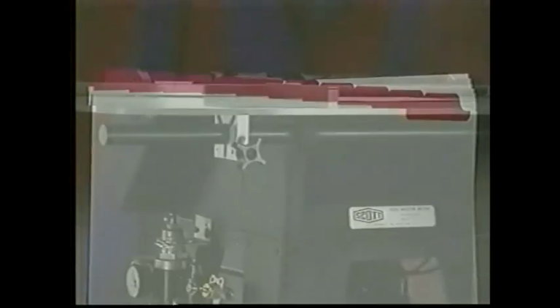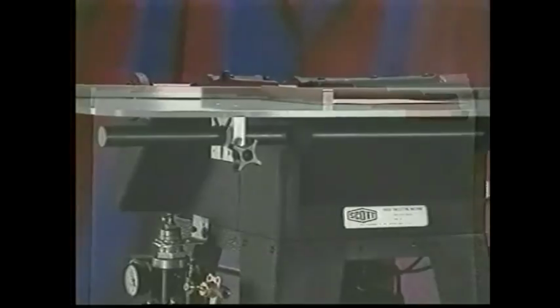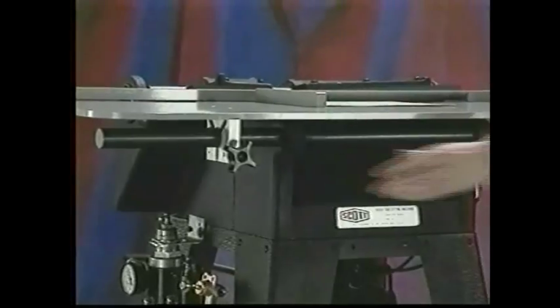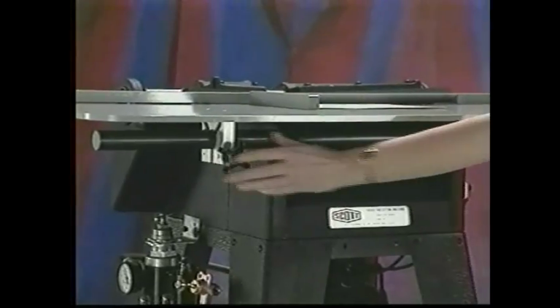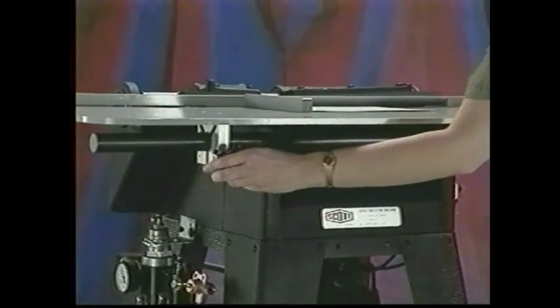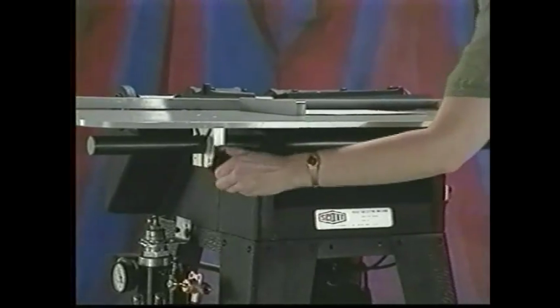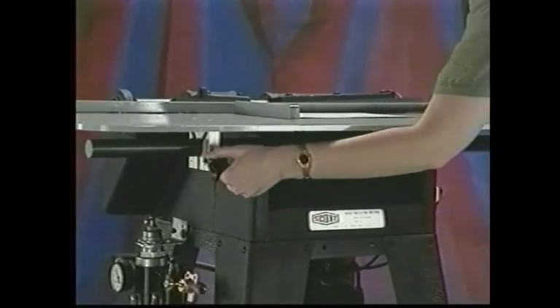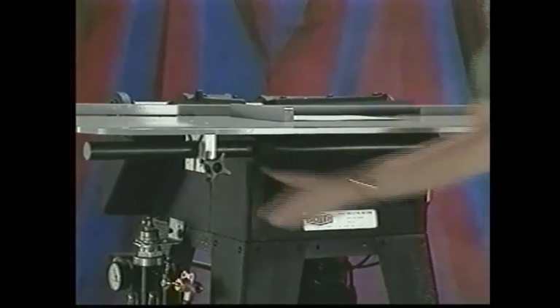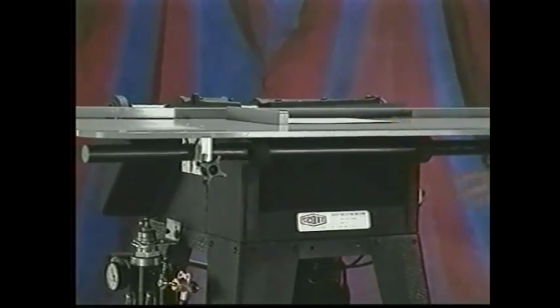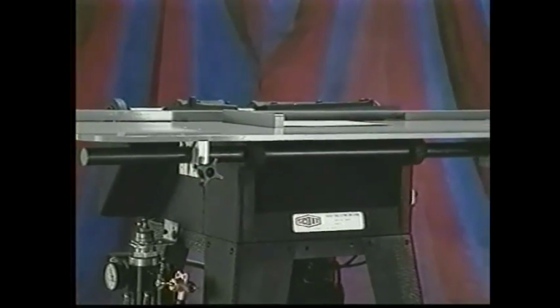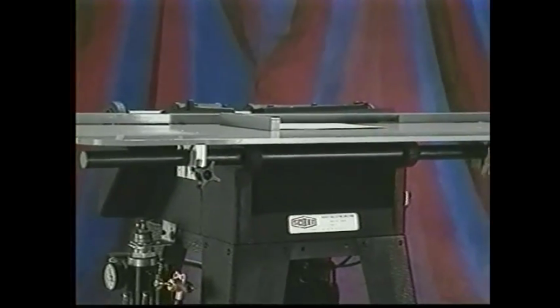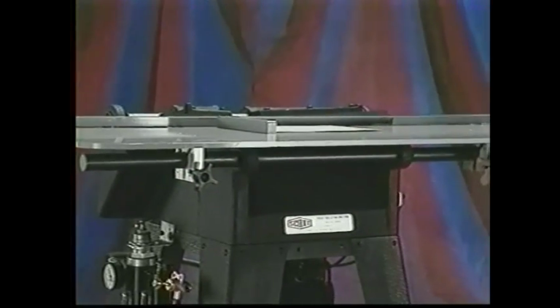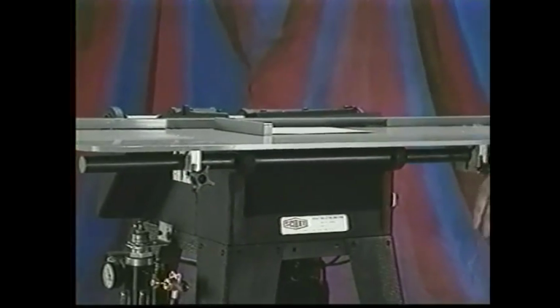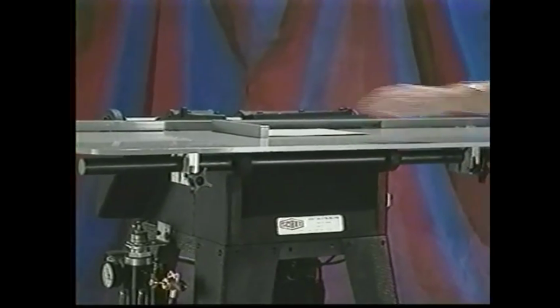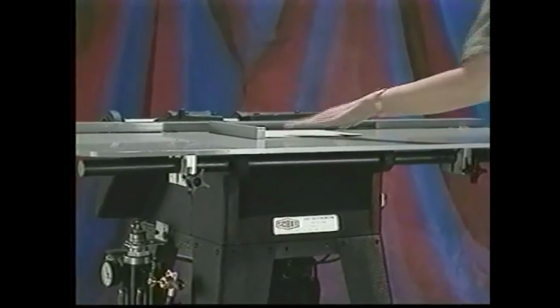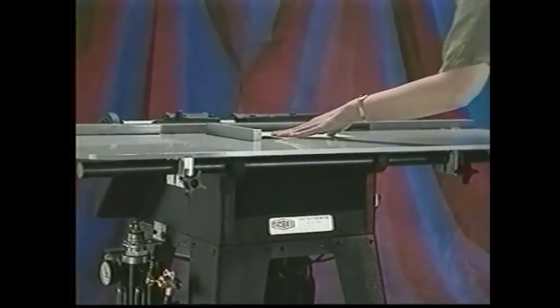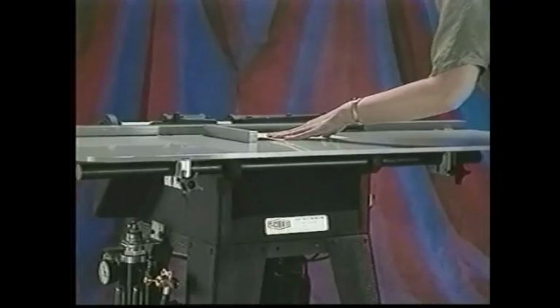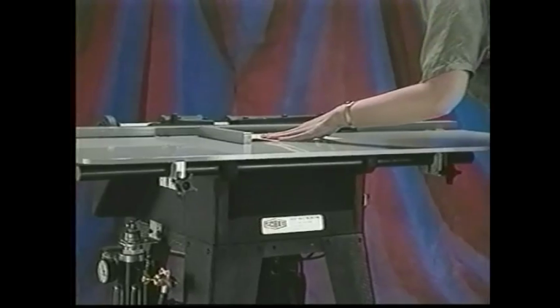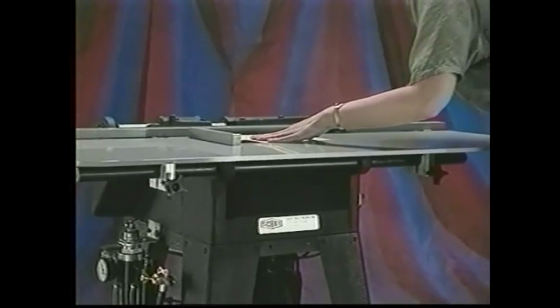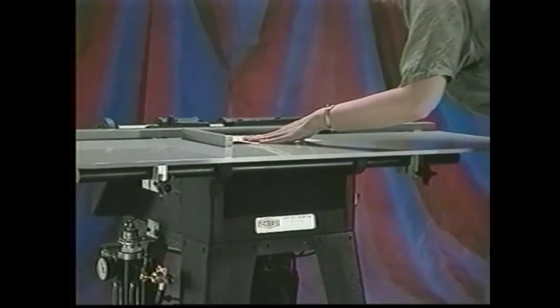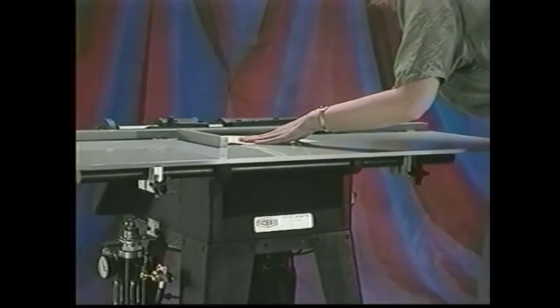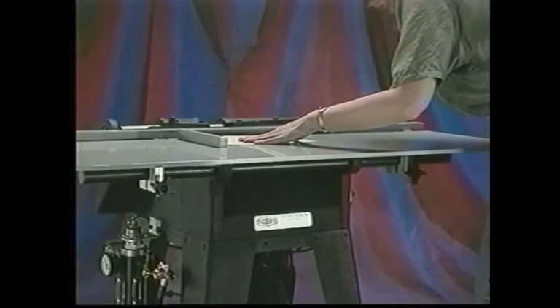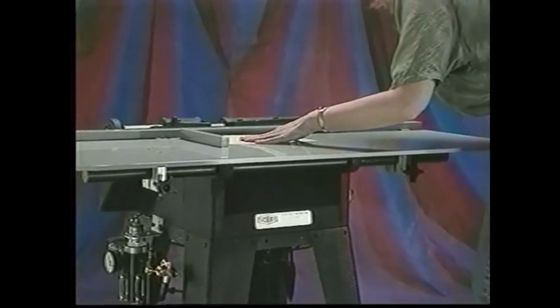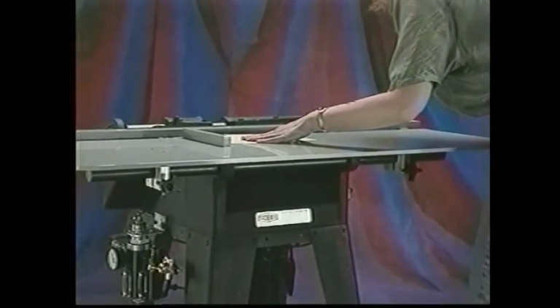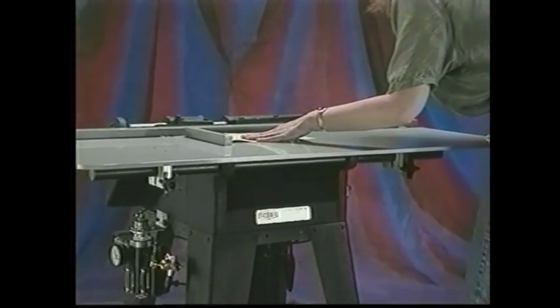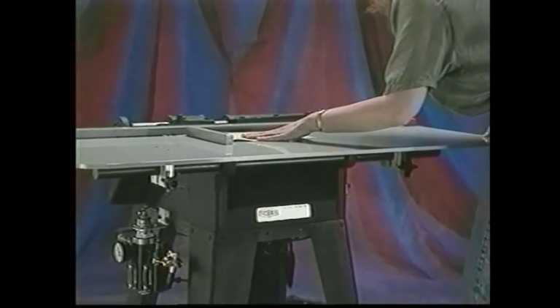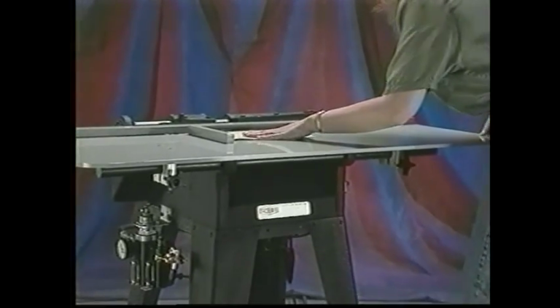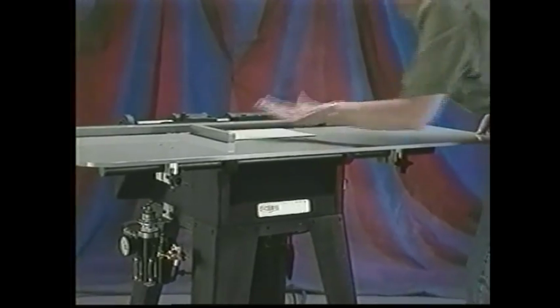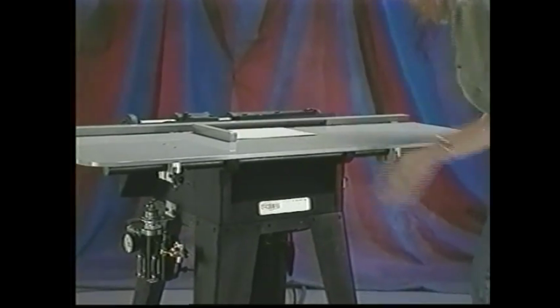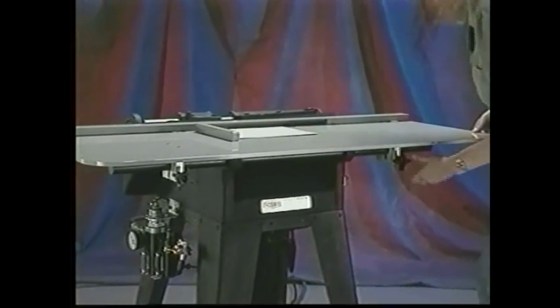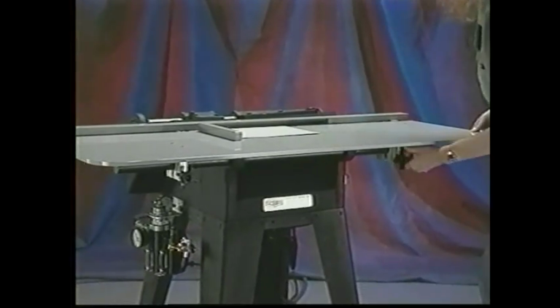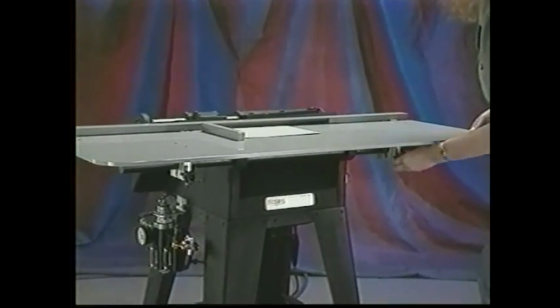To change tab position, loosen the handles, reposition the side guide, and retighten the handles.